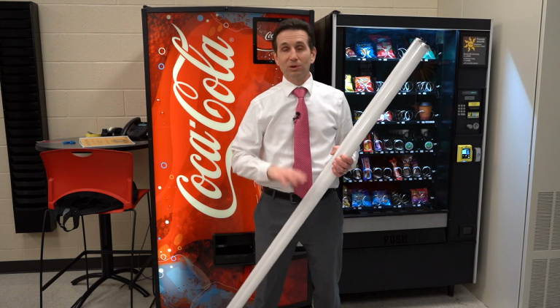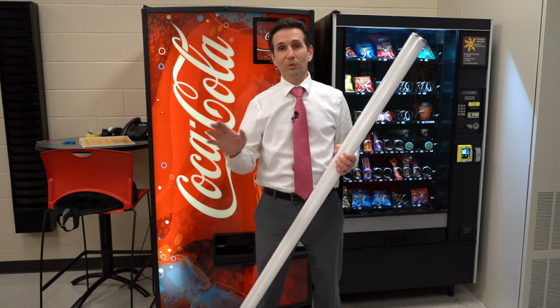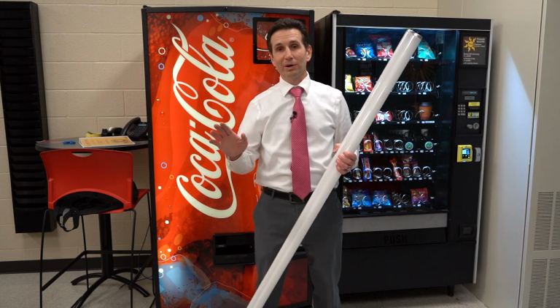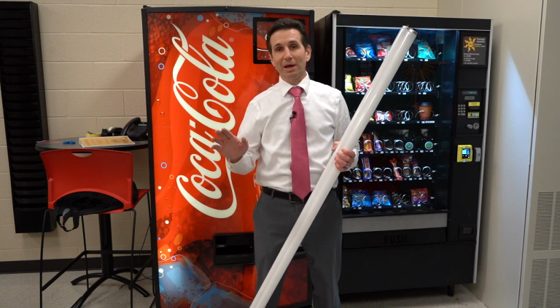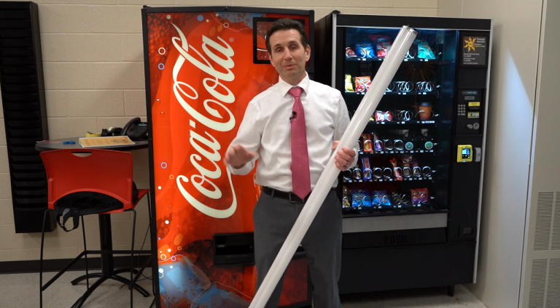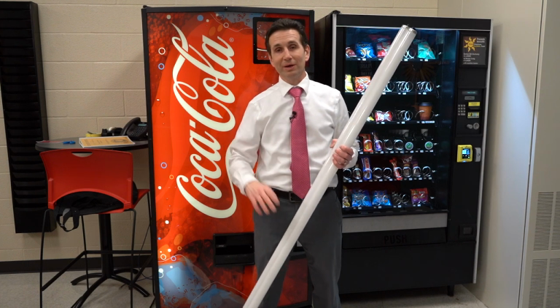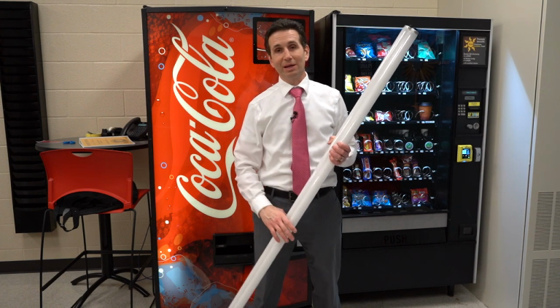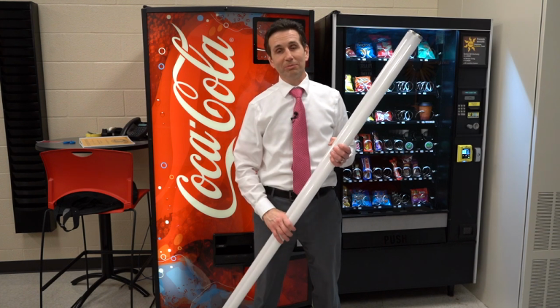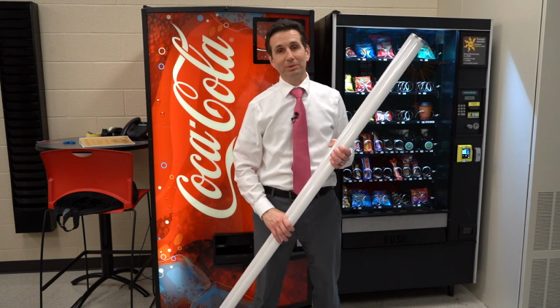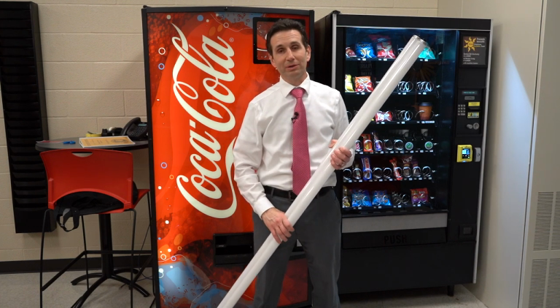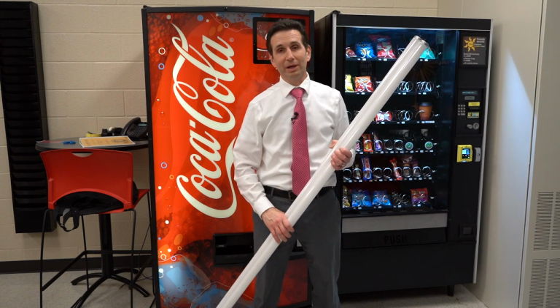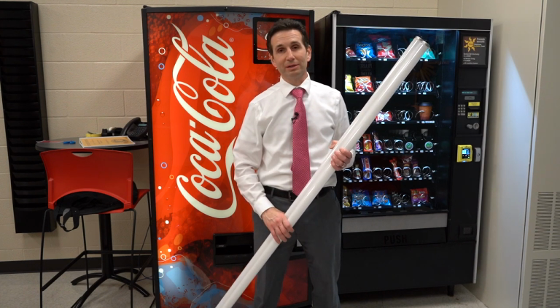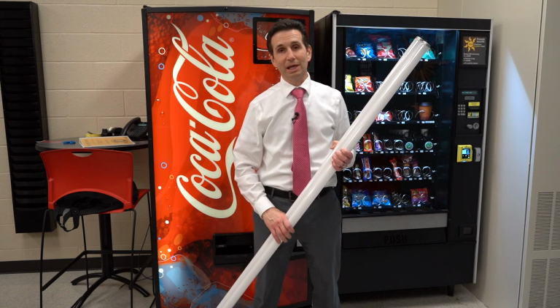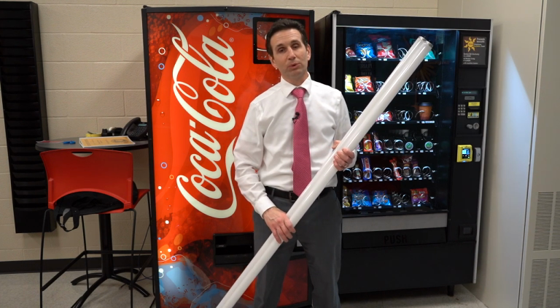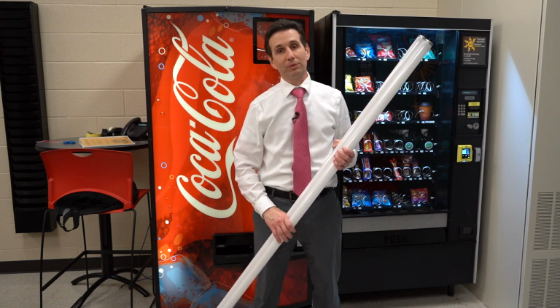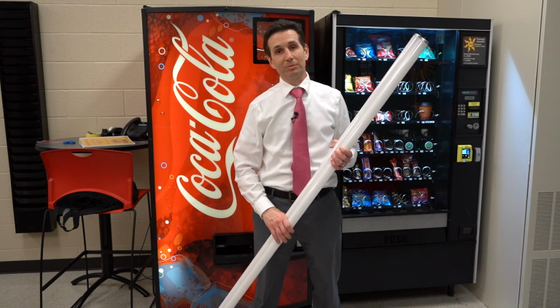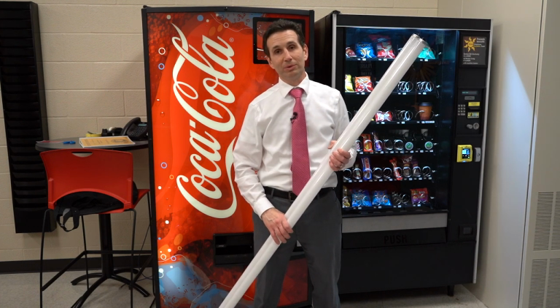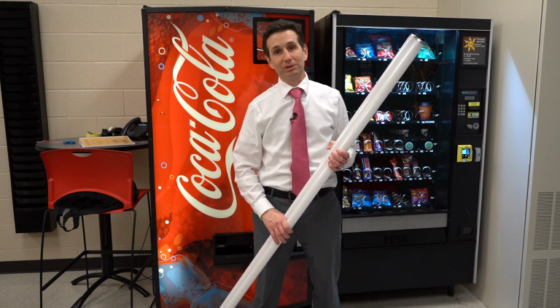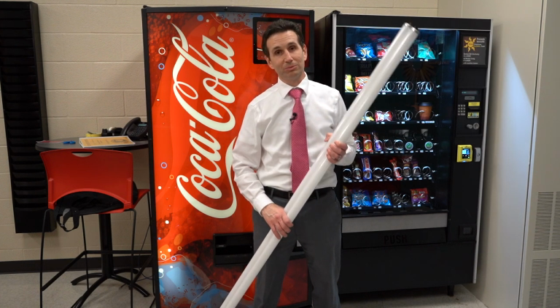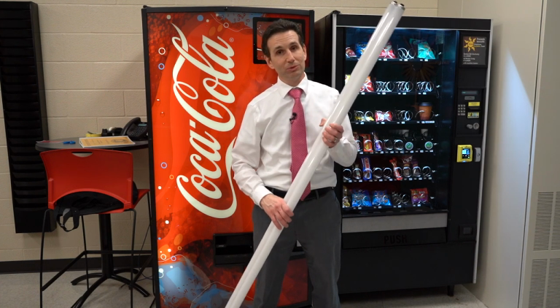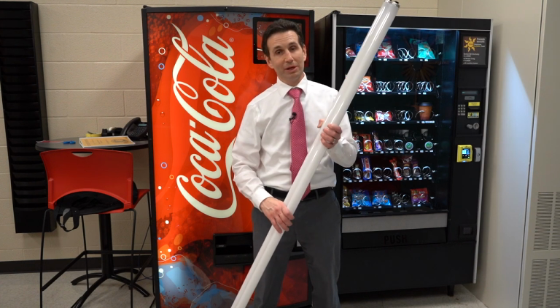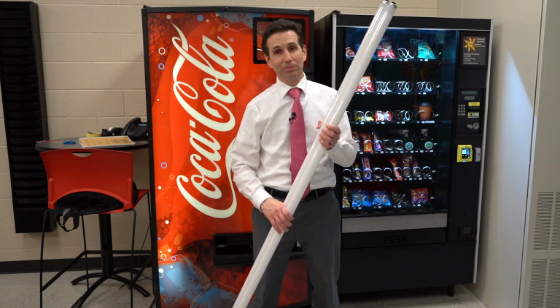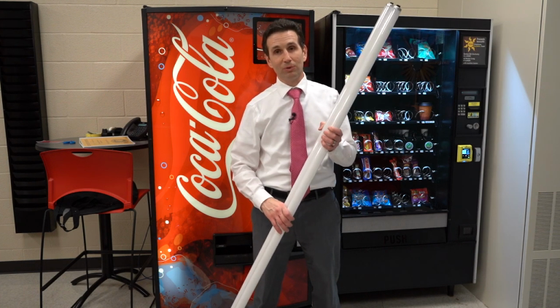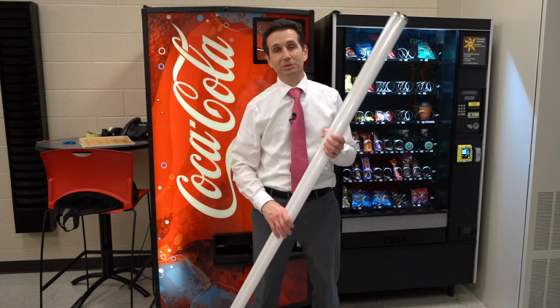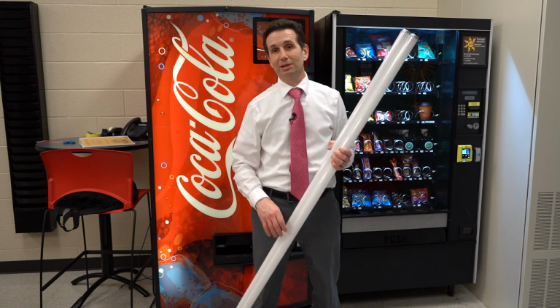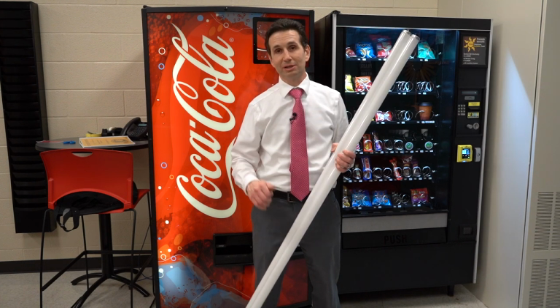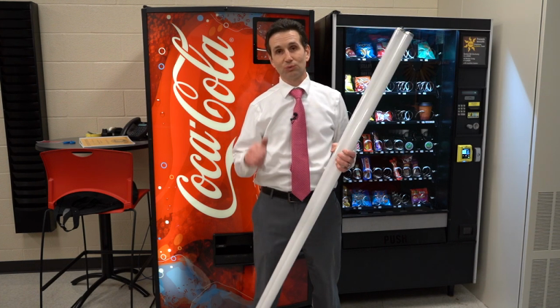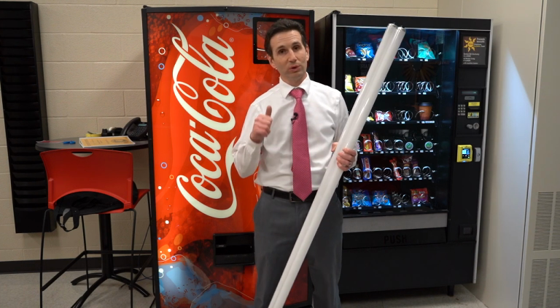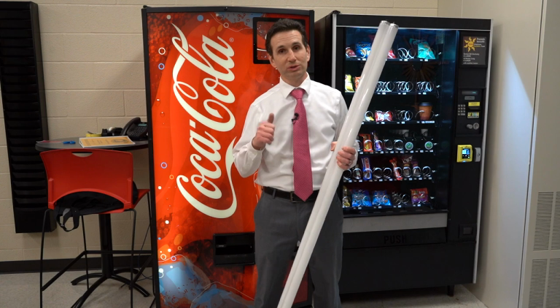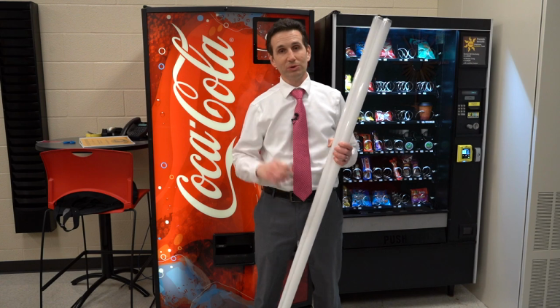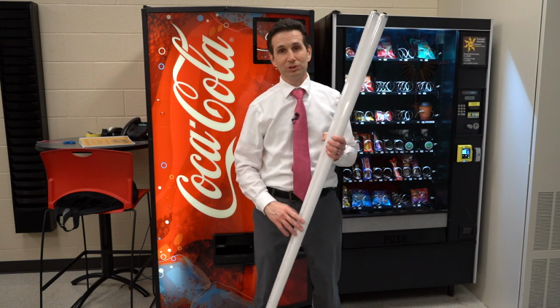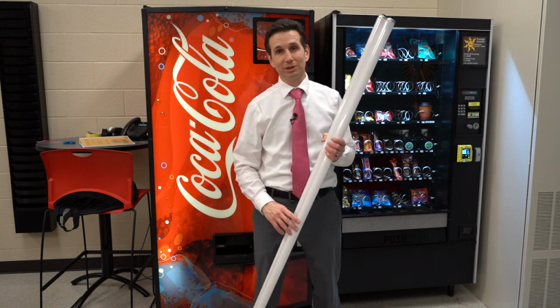Hello and welcome to Happy Vending. I'm Bill and today we're going to be putting some new light bulbs in this Royal Soda Machine.